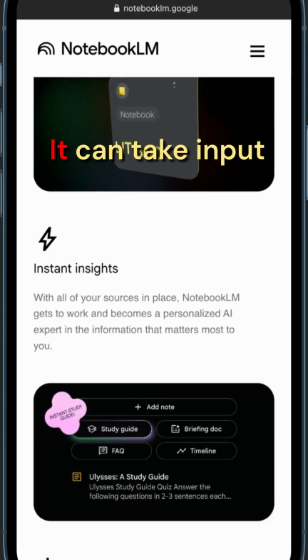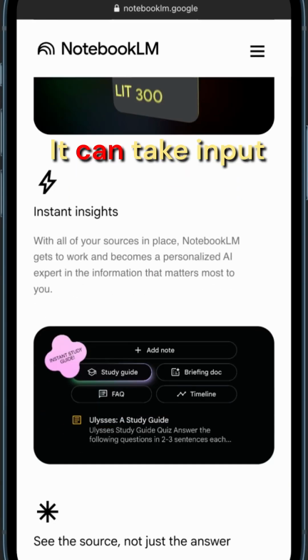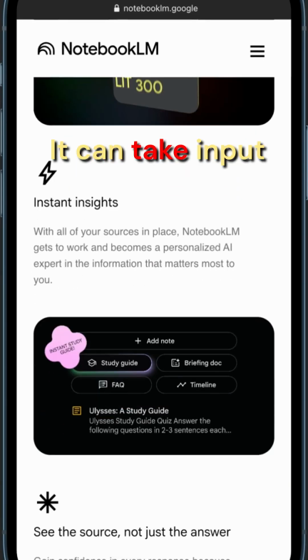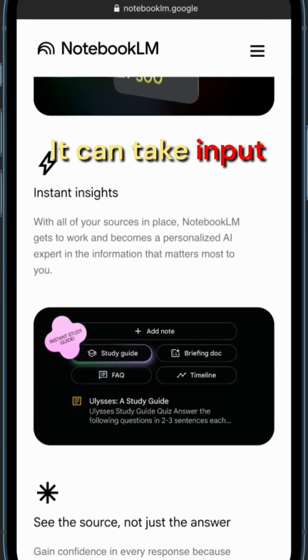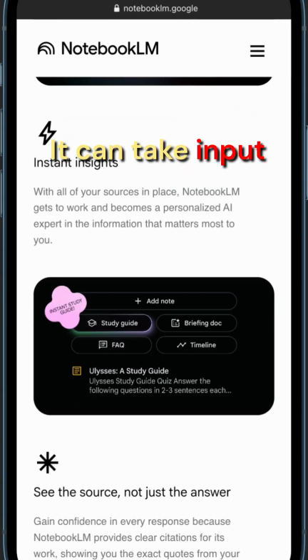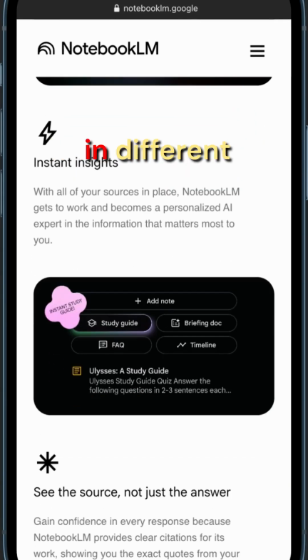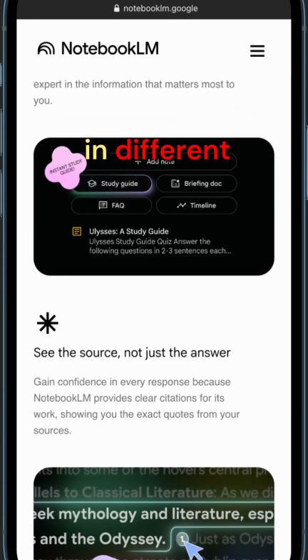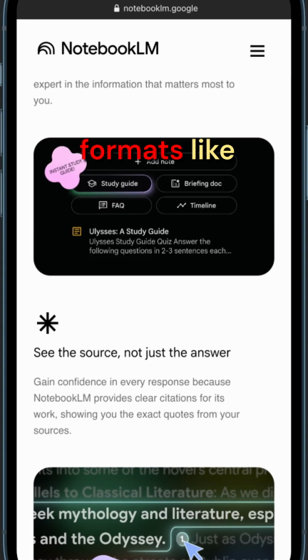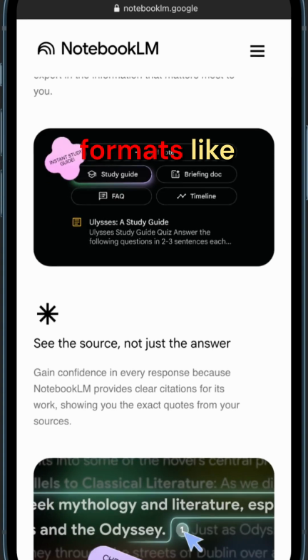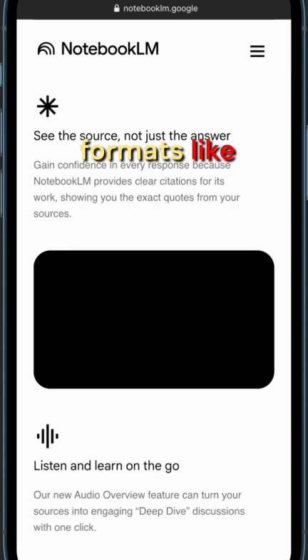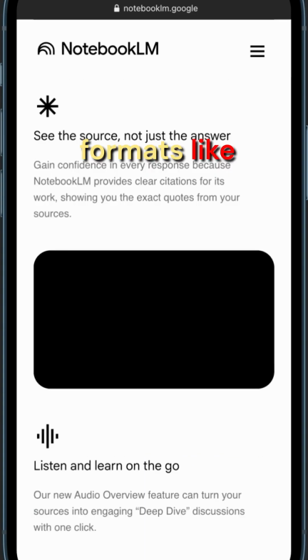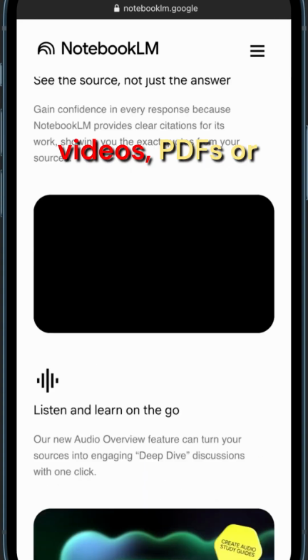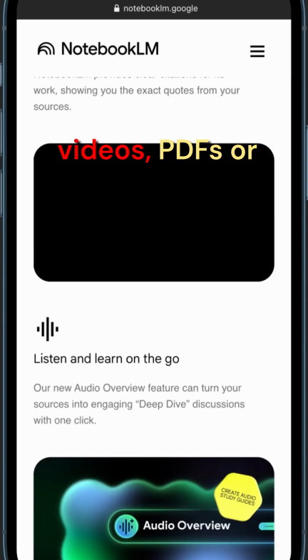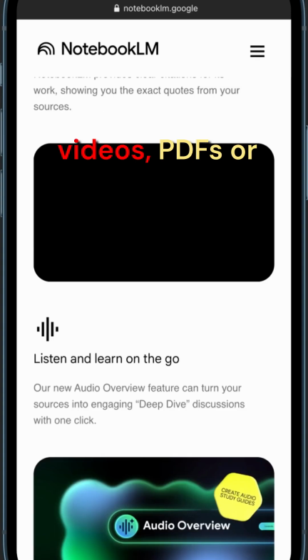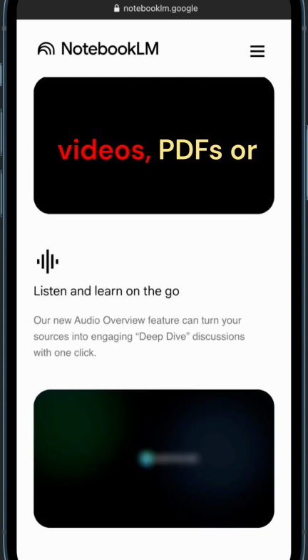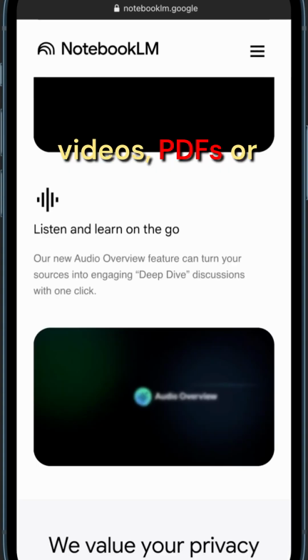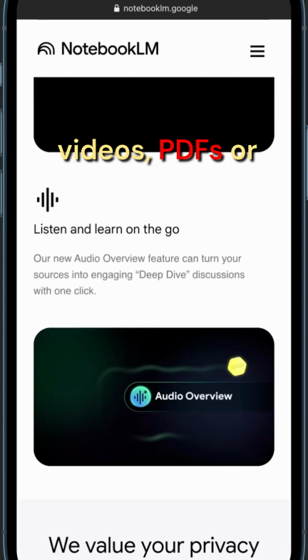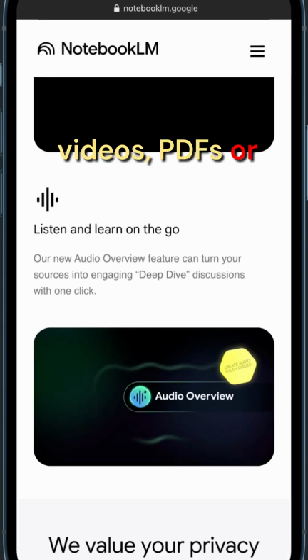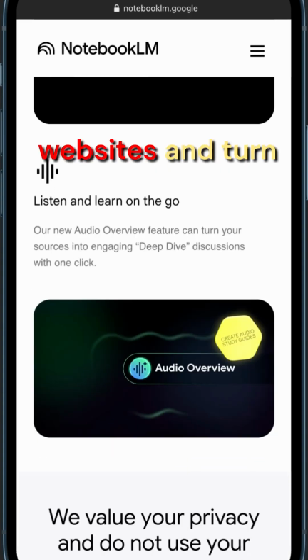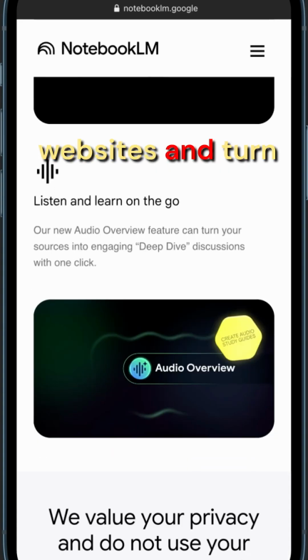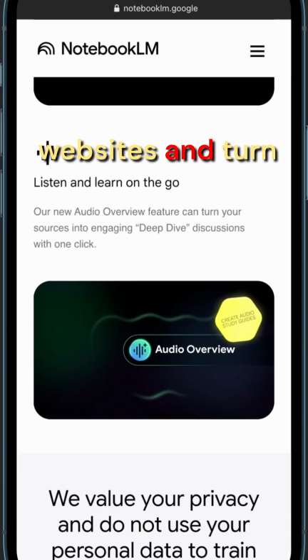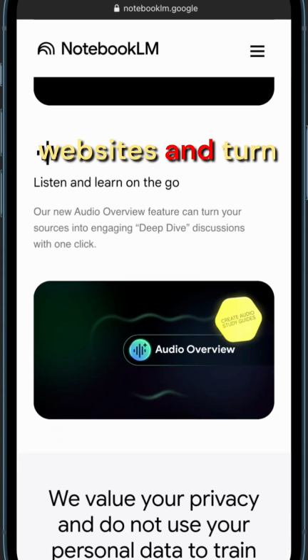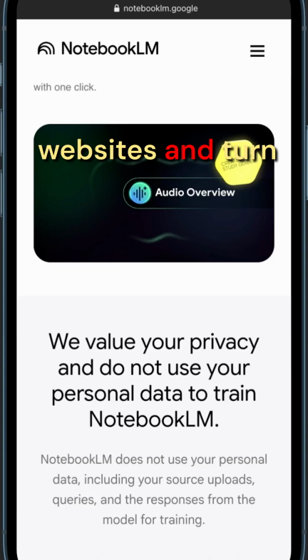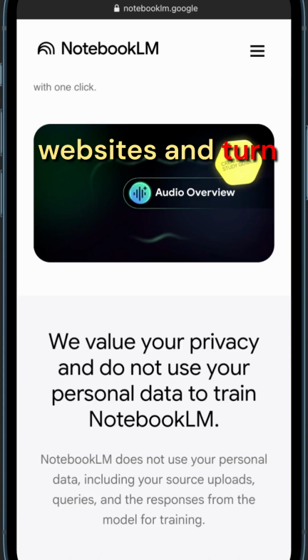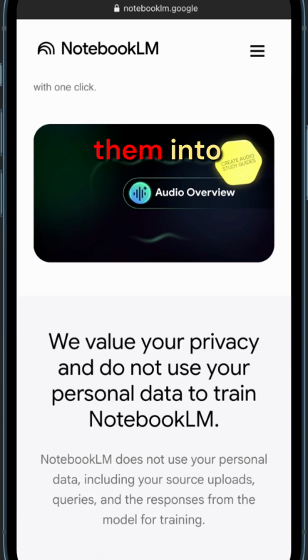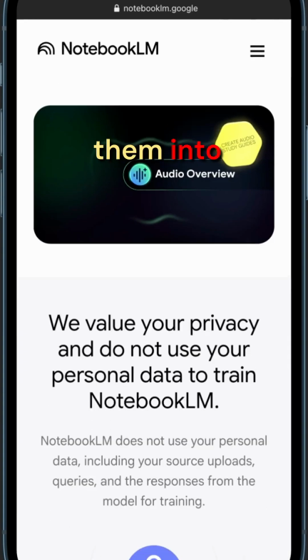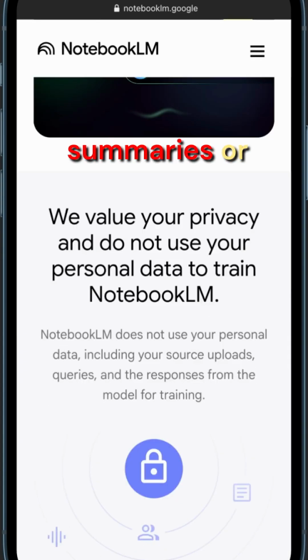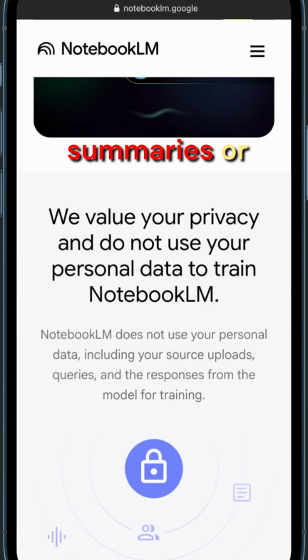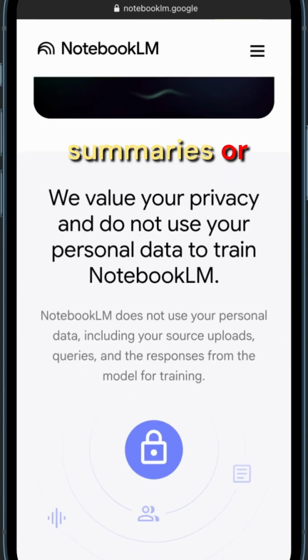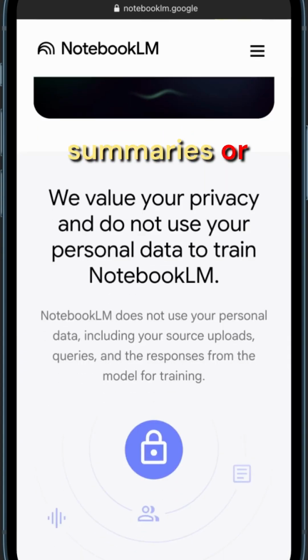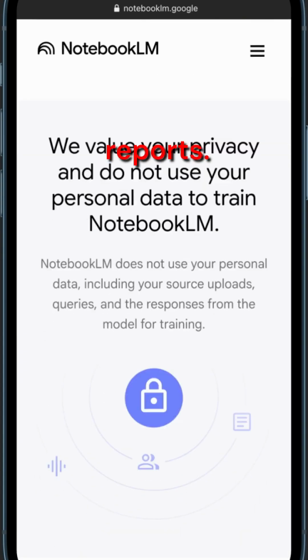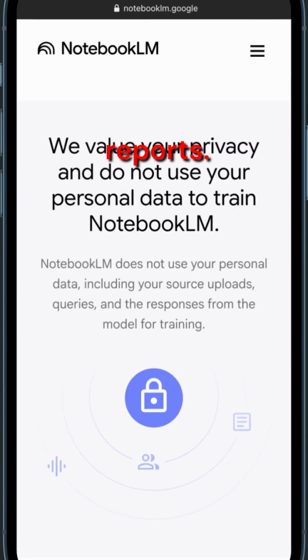It can take input in different formats like videos, PDFs, or websites, and turn them into summaries or reports.